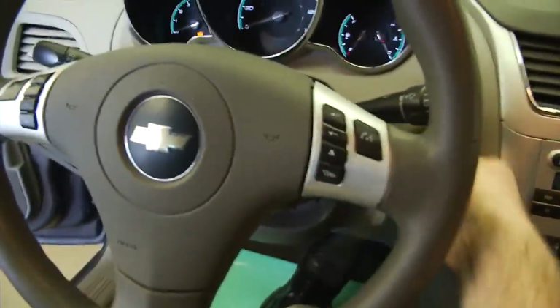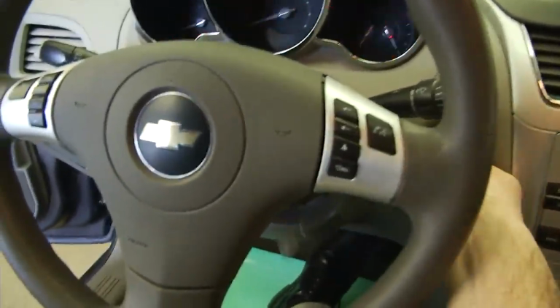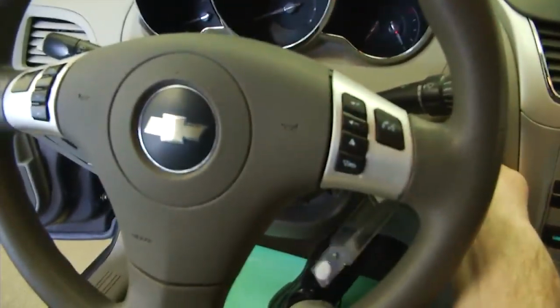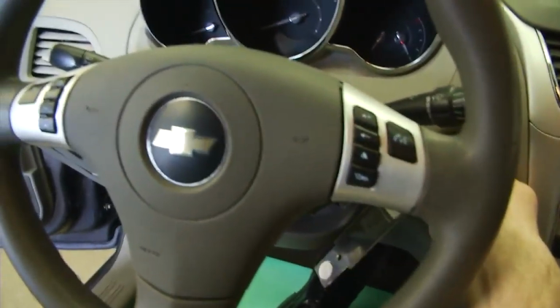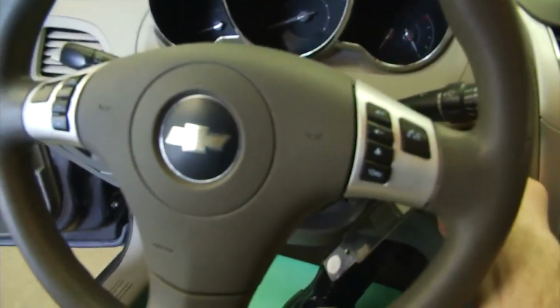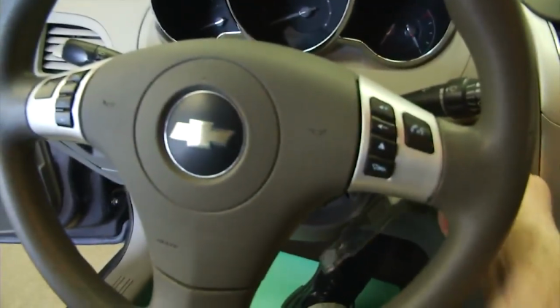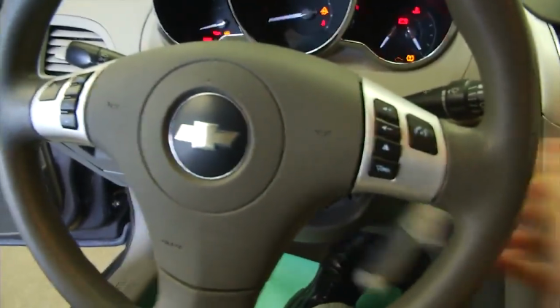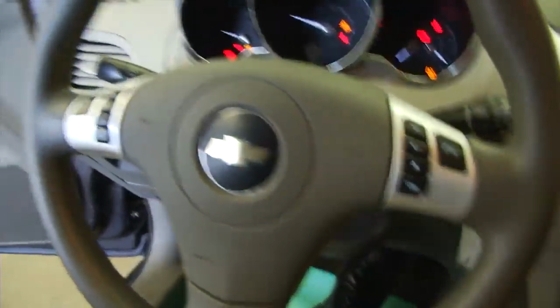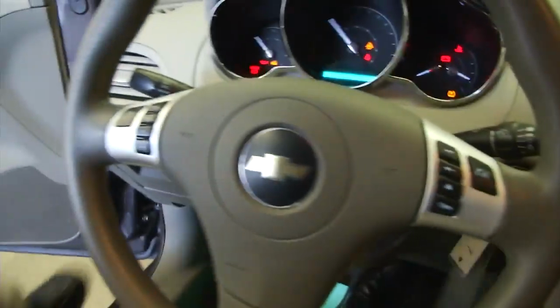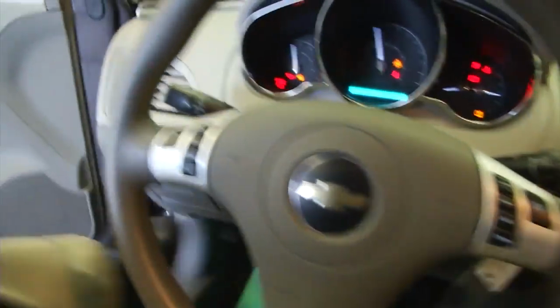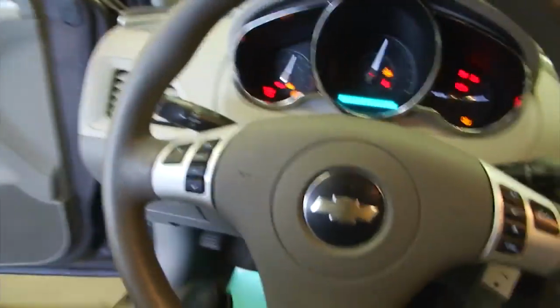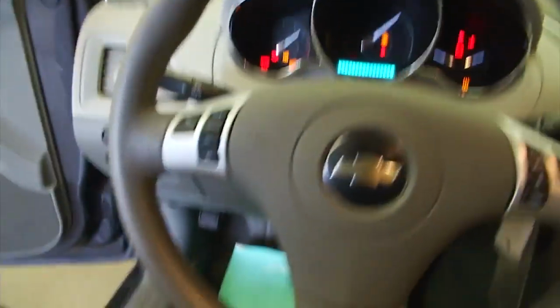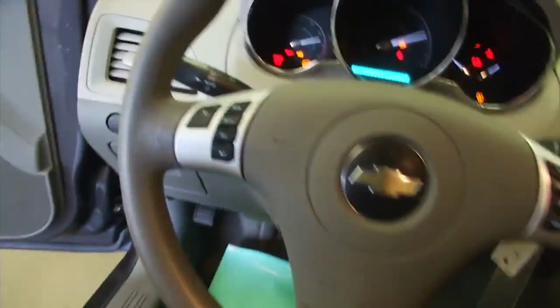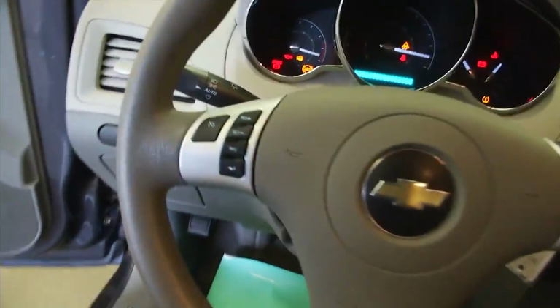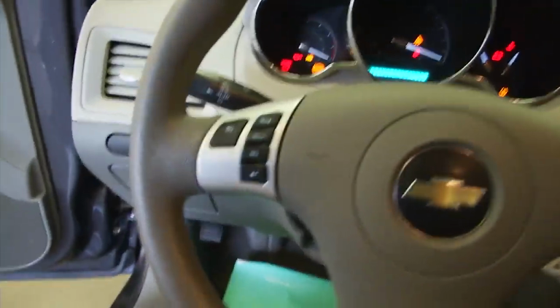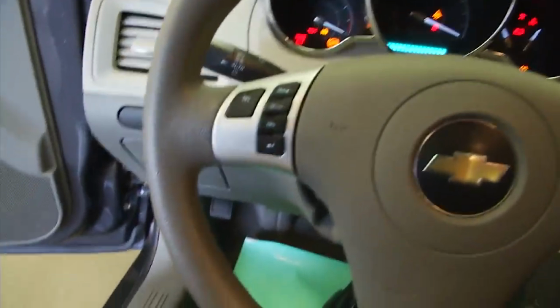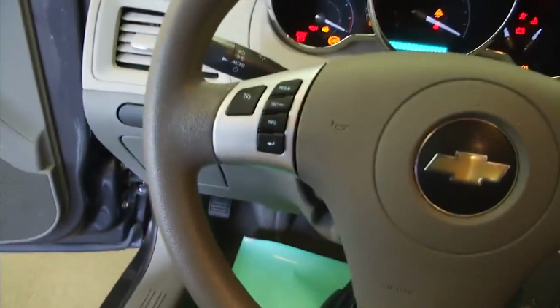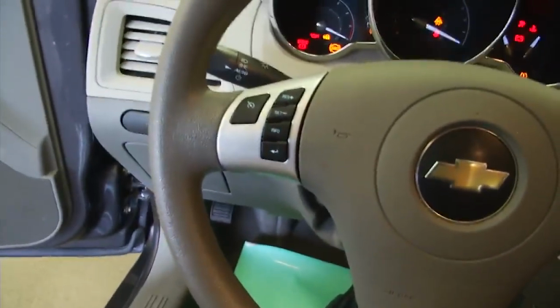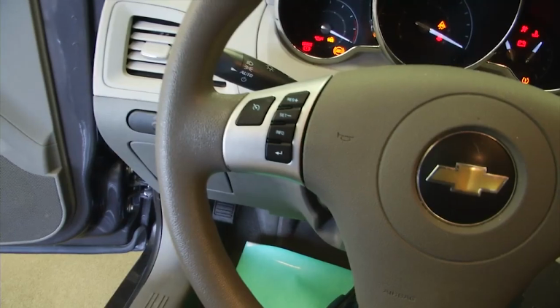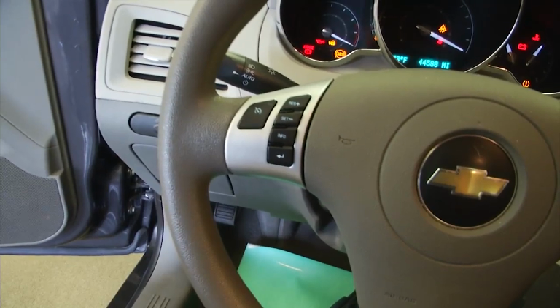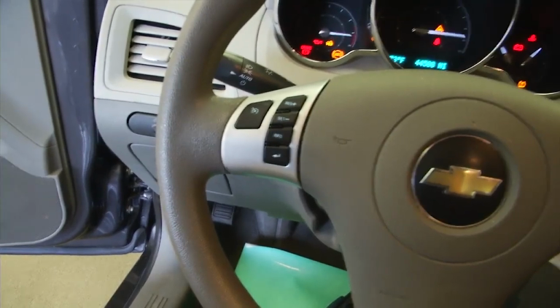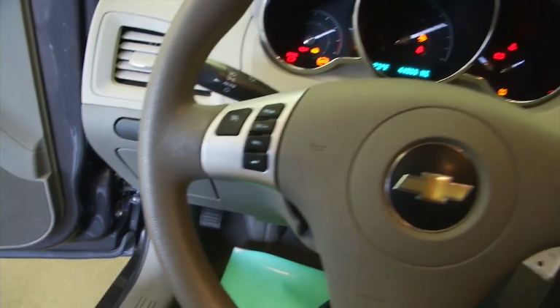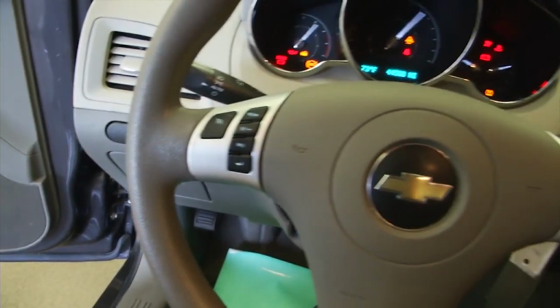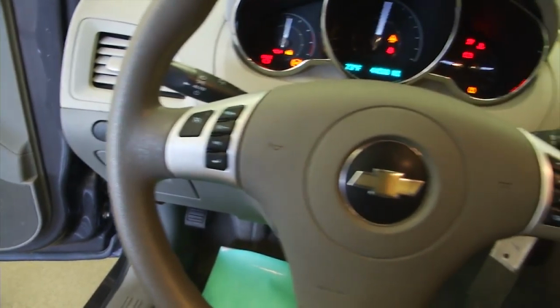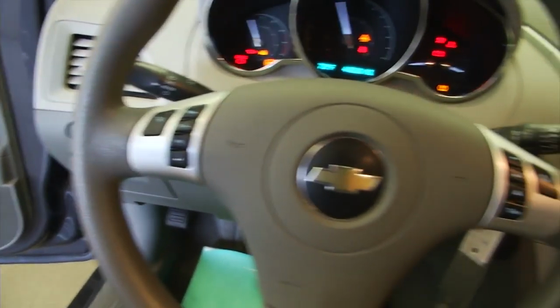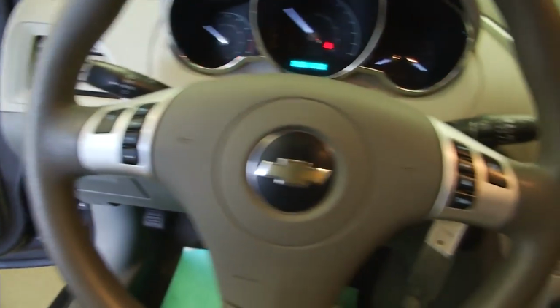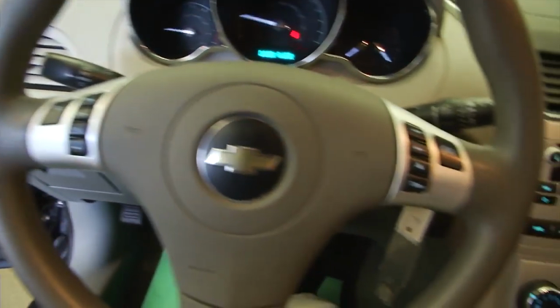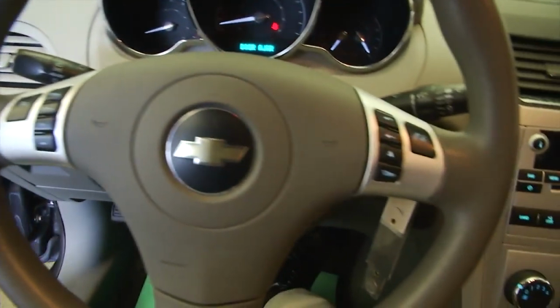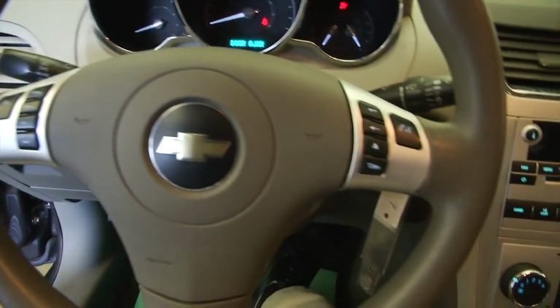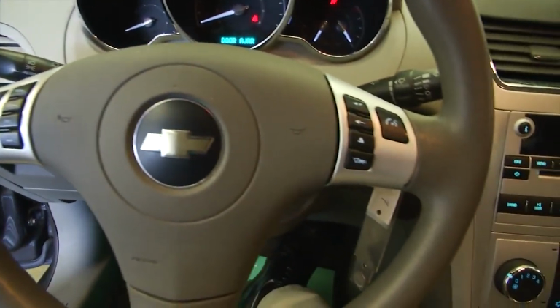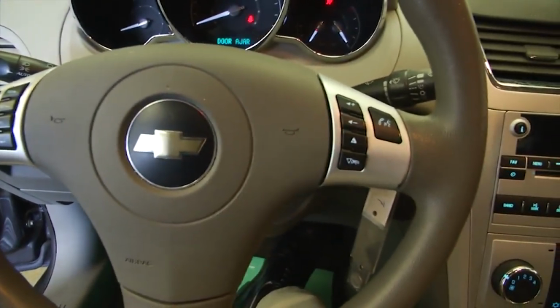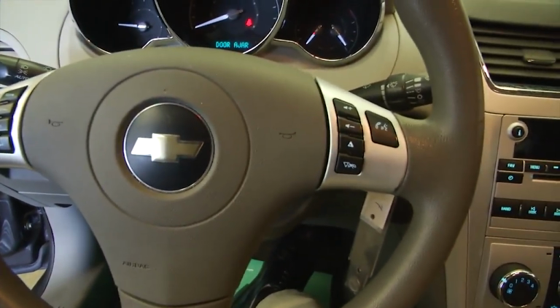Power windows, power locks, power mirrors. Manual seat adjustments.